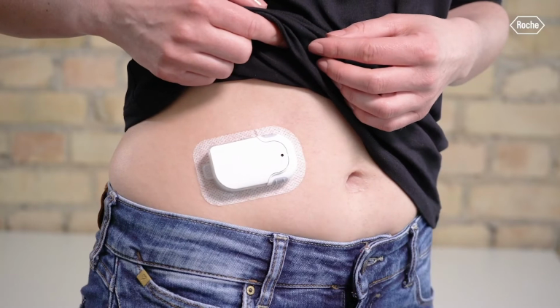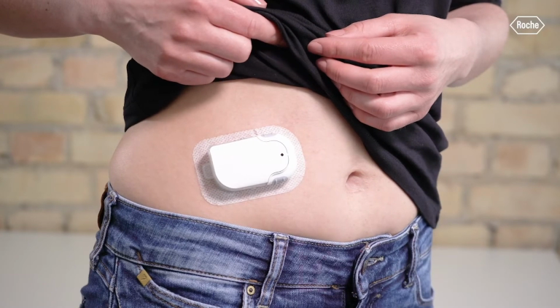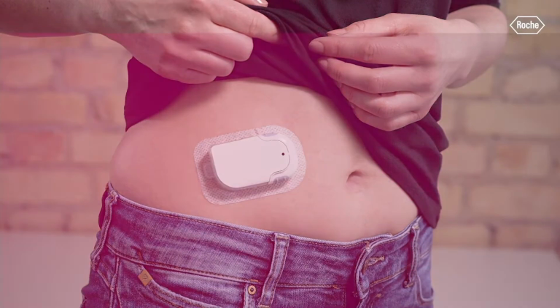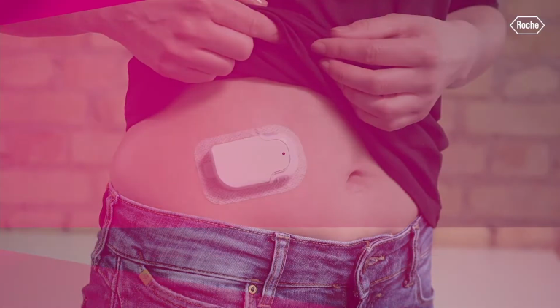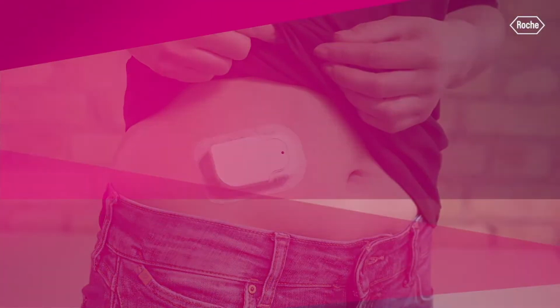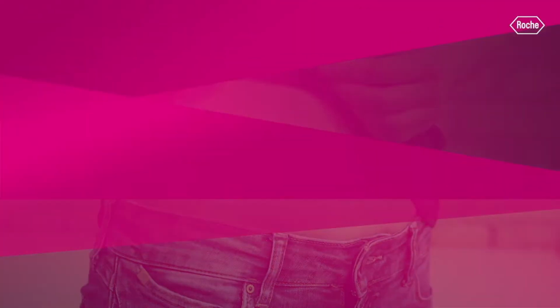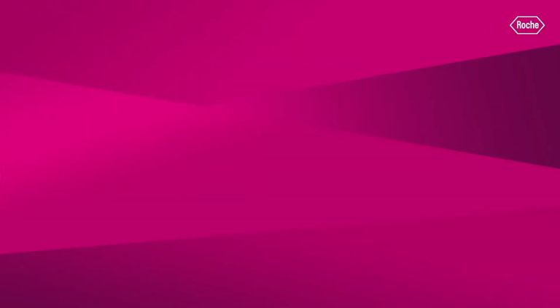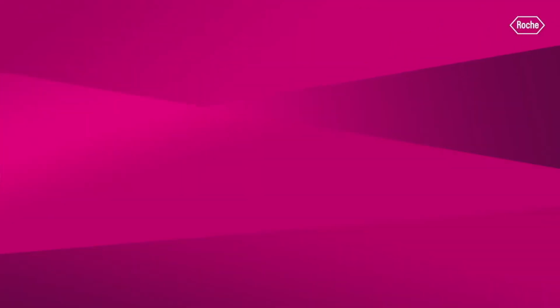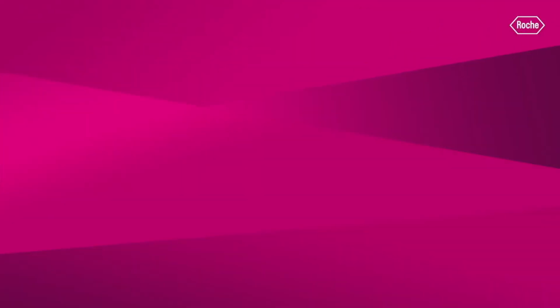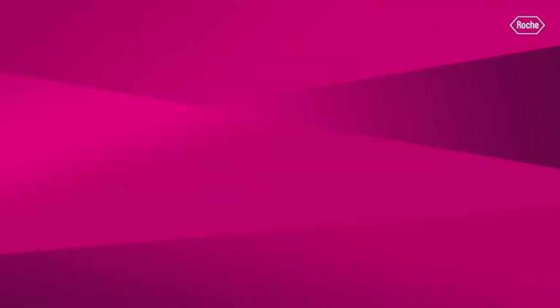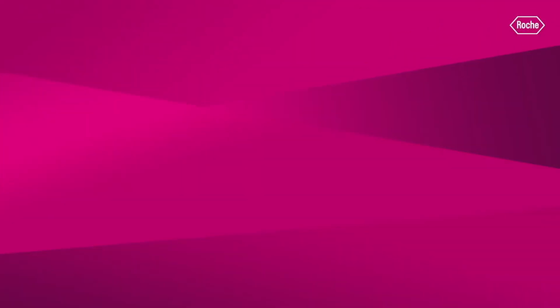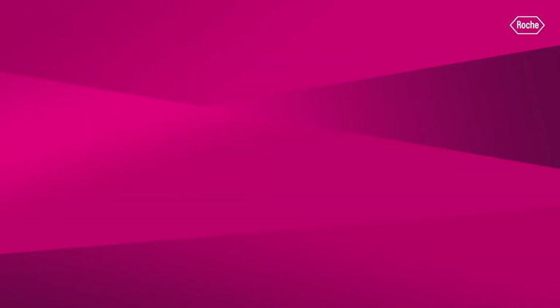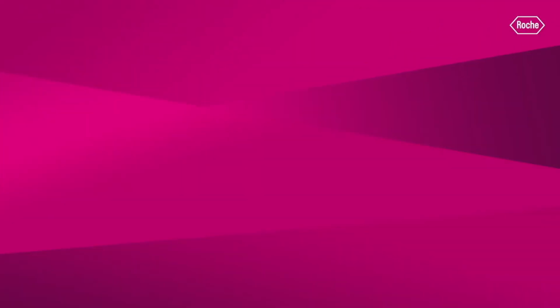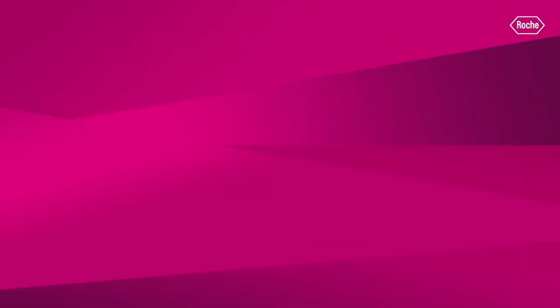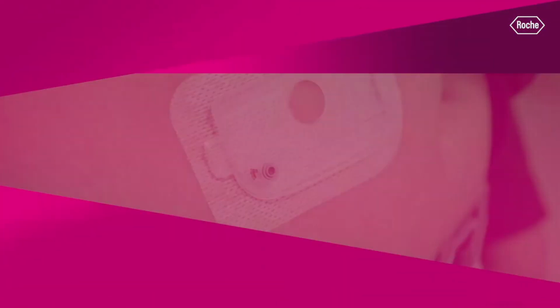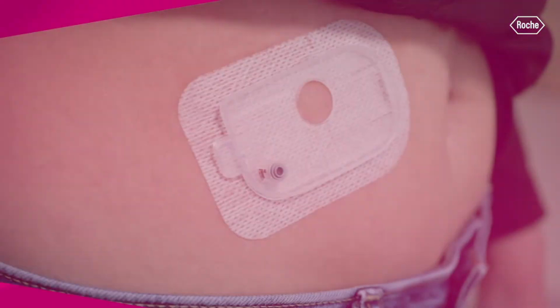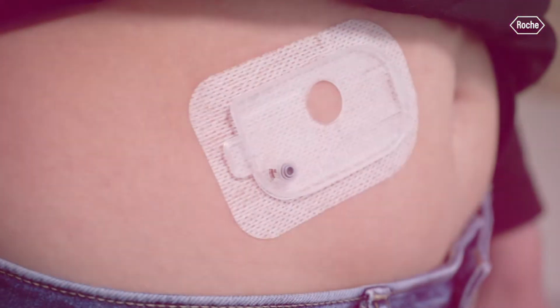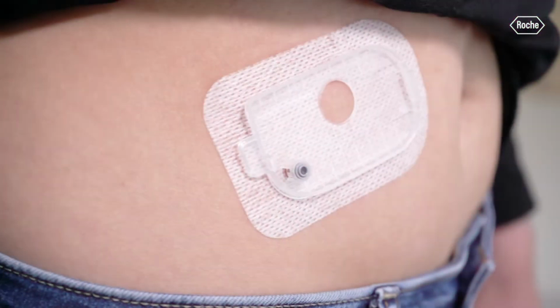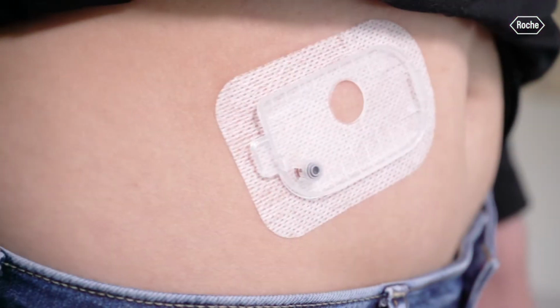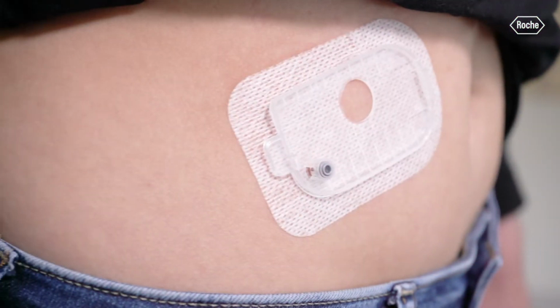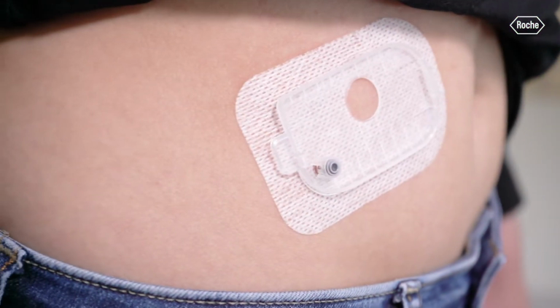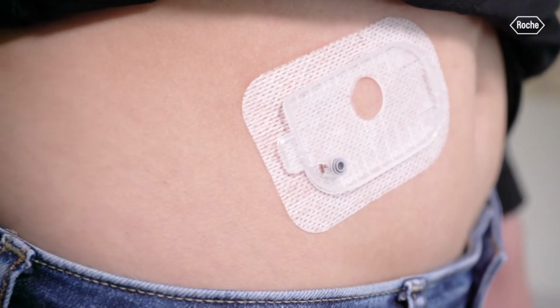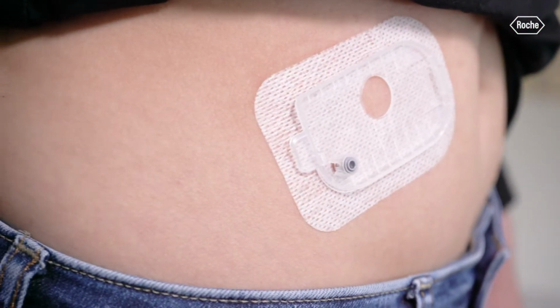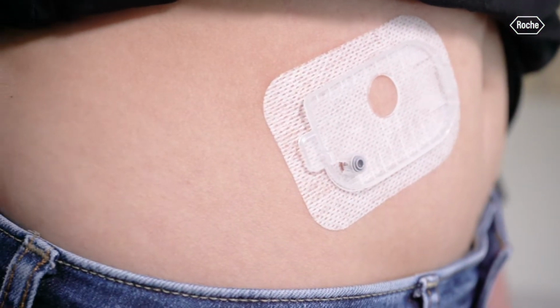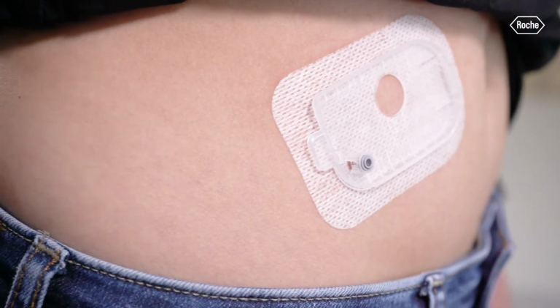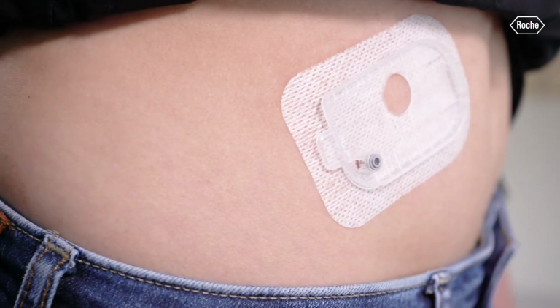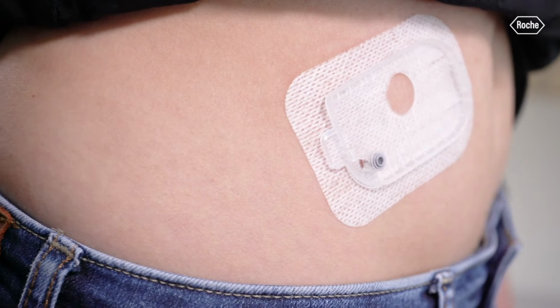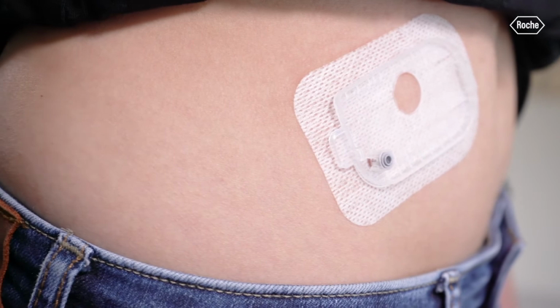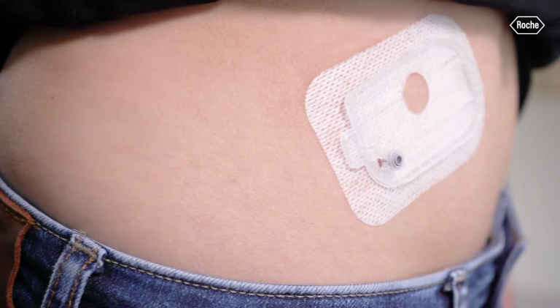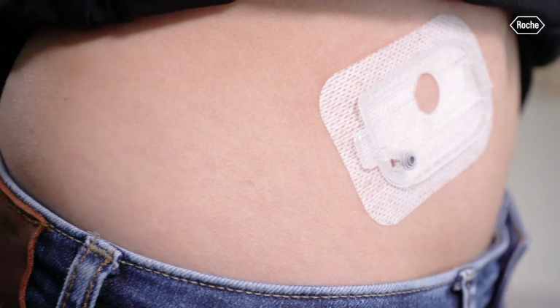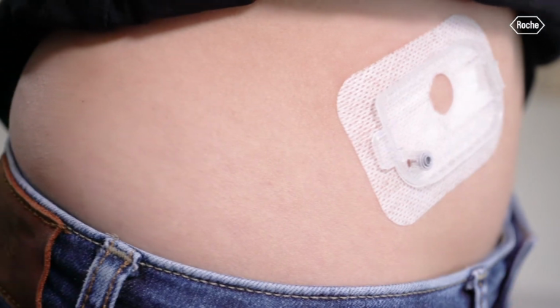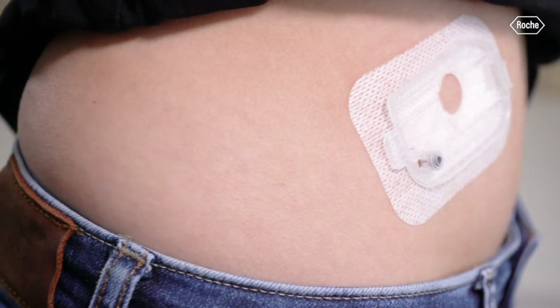But remember, please always ensure that you have your insulin needs substituted when taking off the pump.